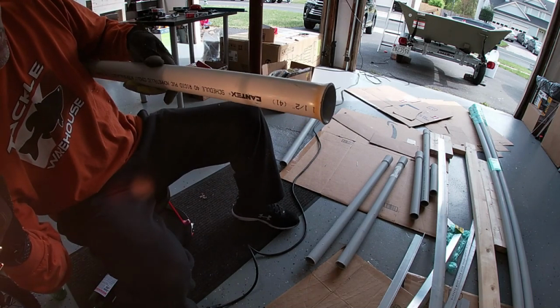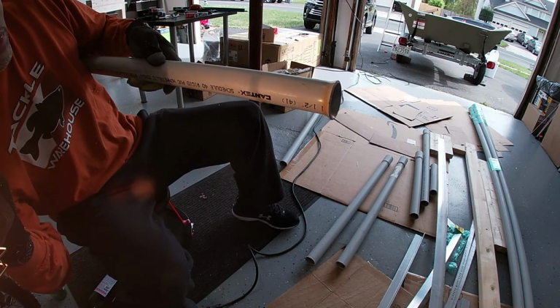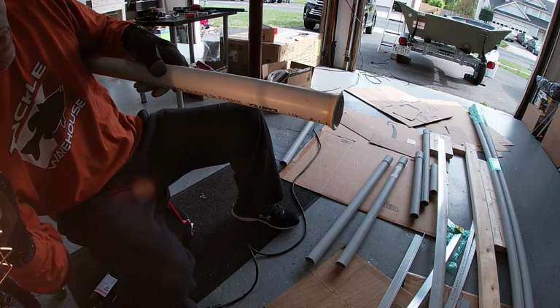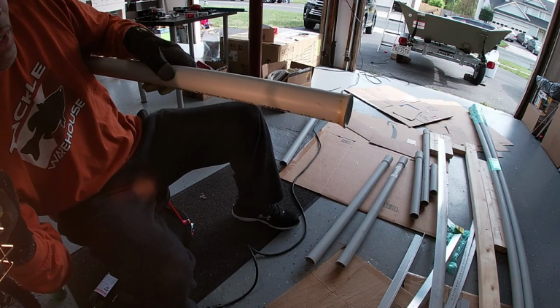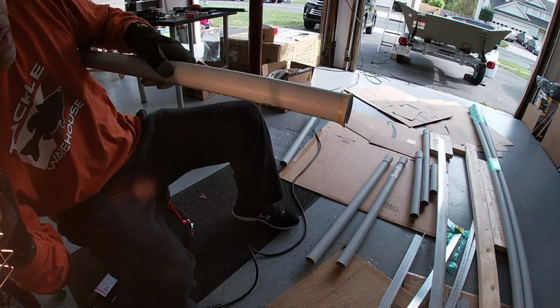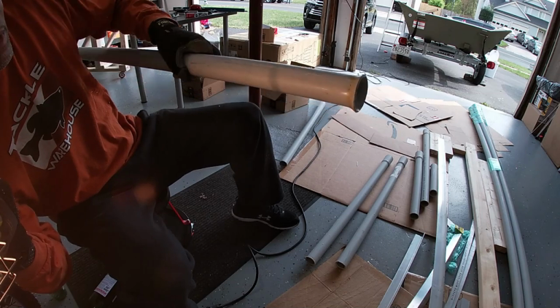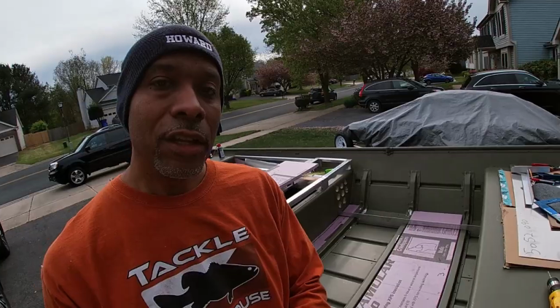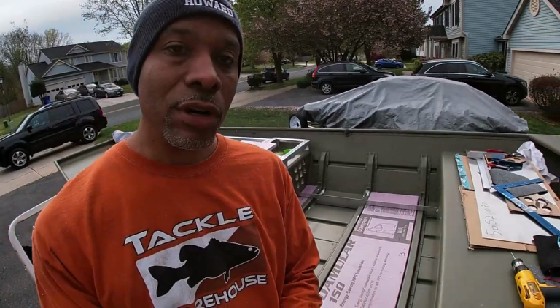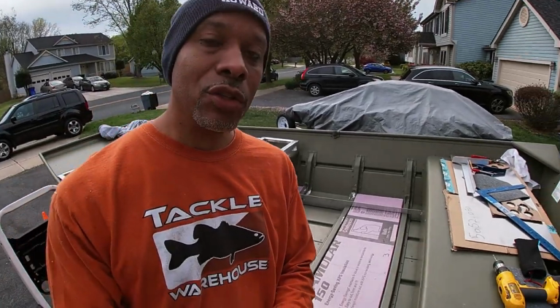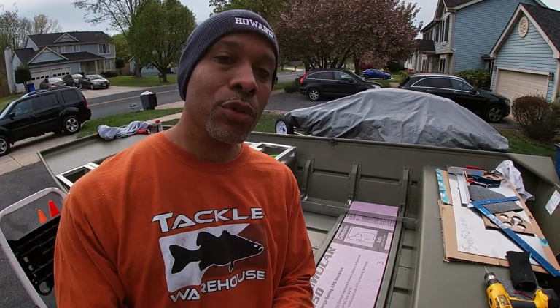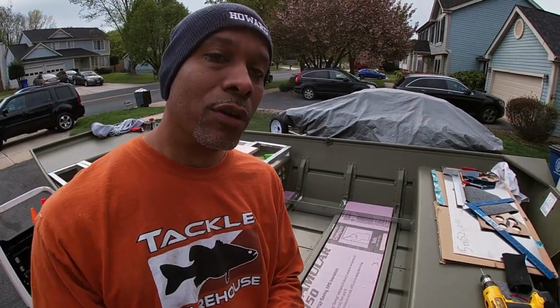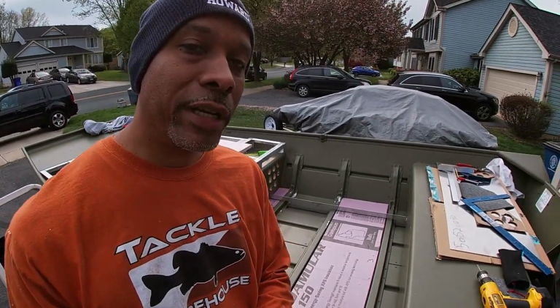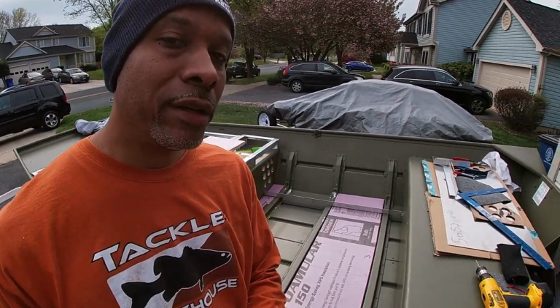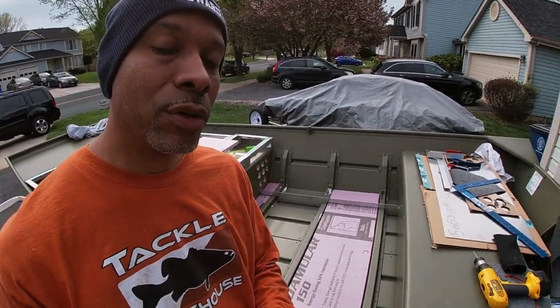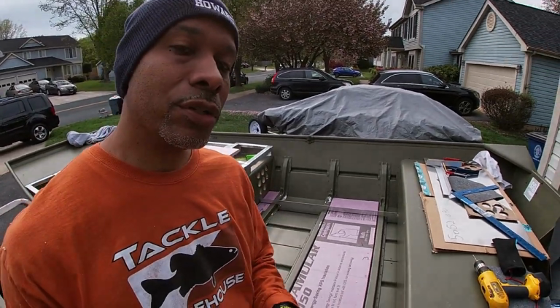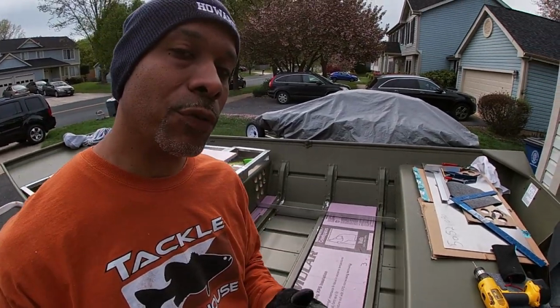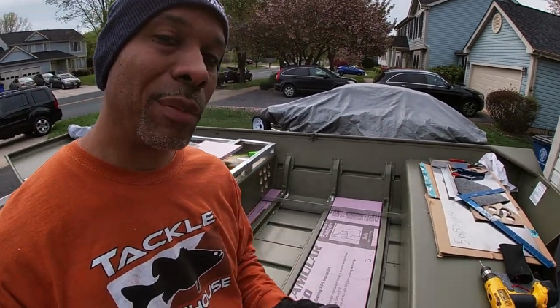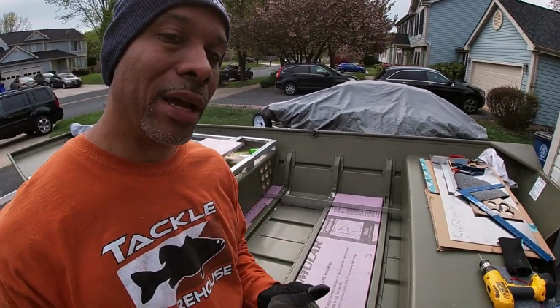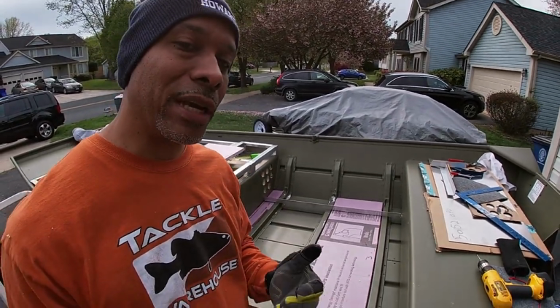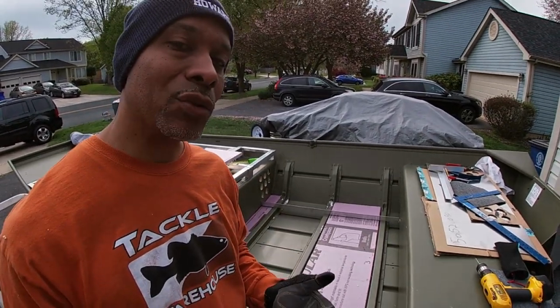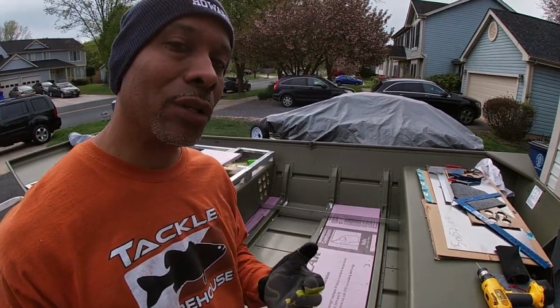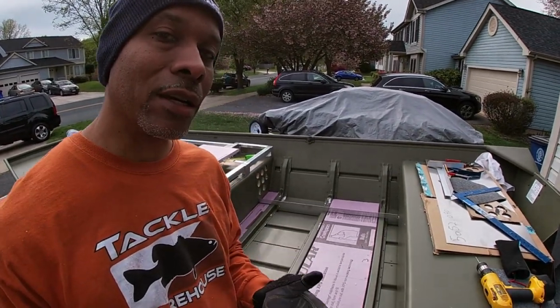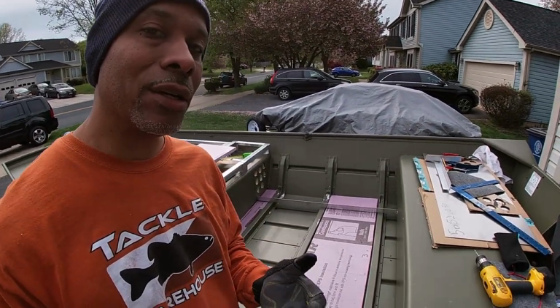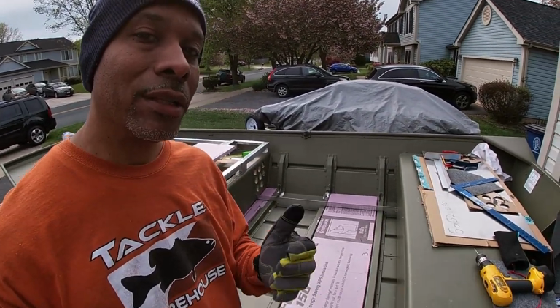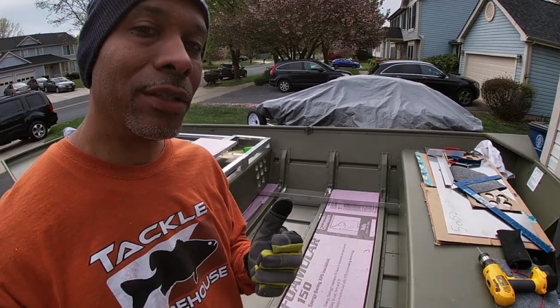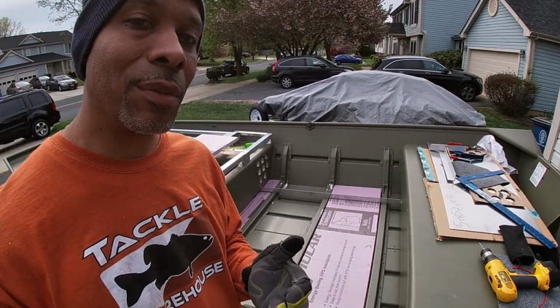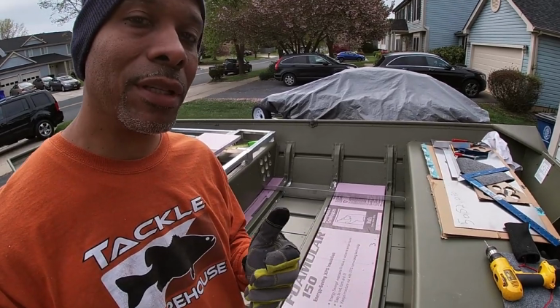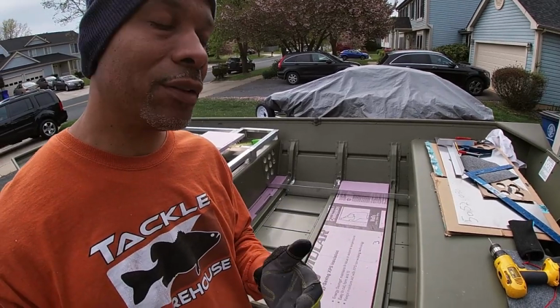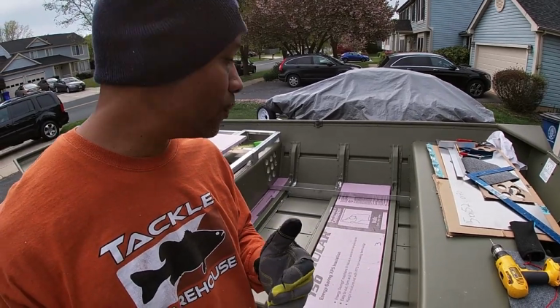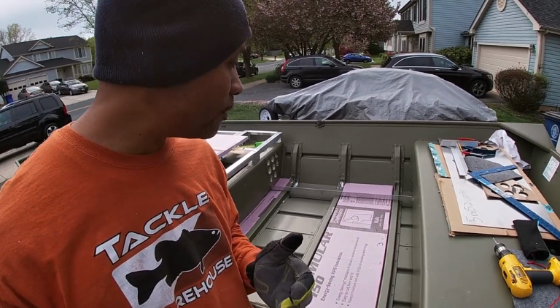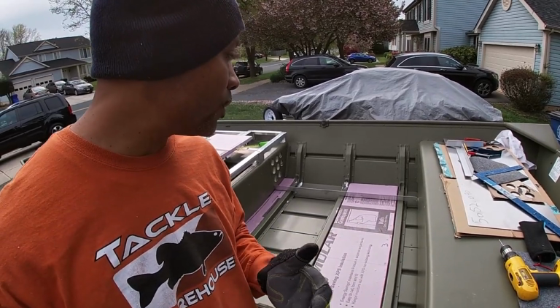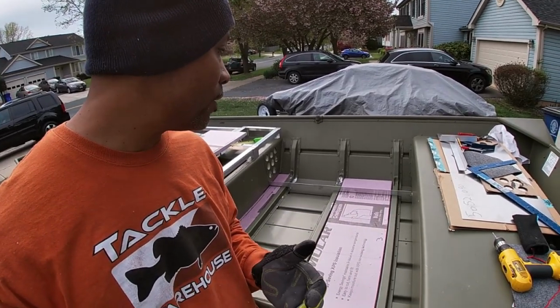The rod tubes are all ready. We're going to start framing out the actual locker. This is coming together very well.